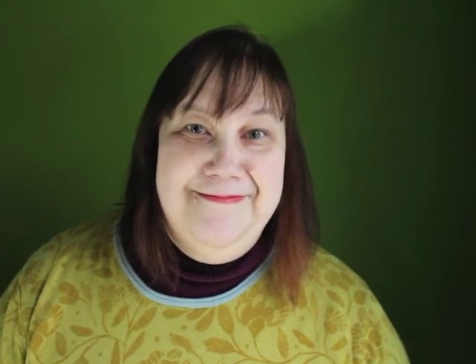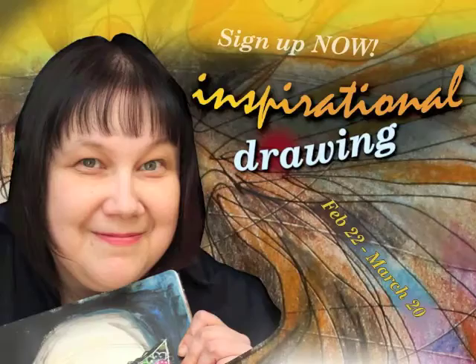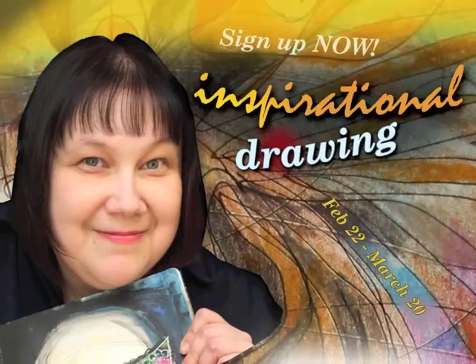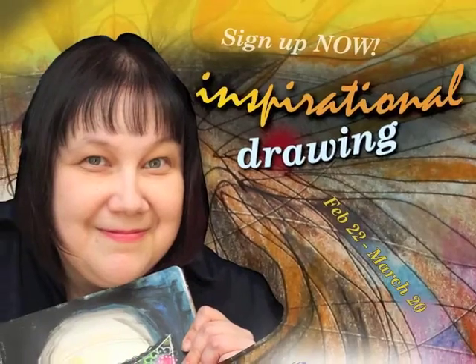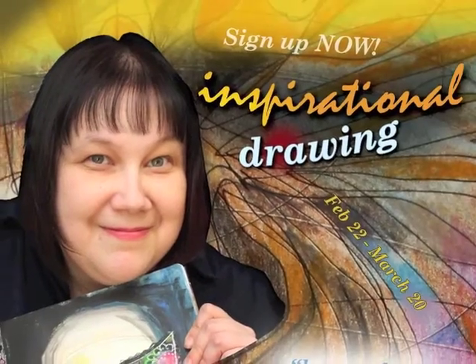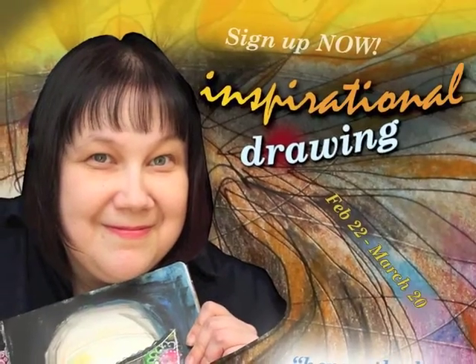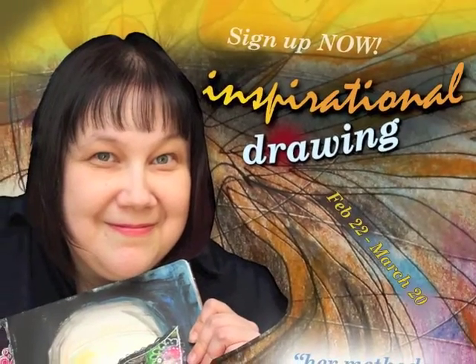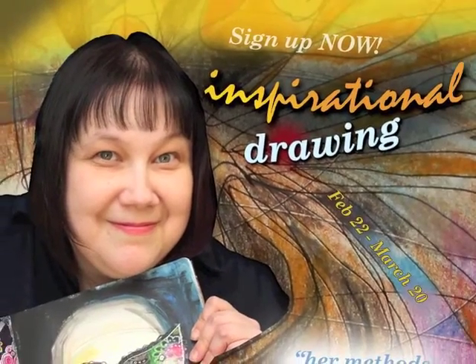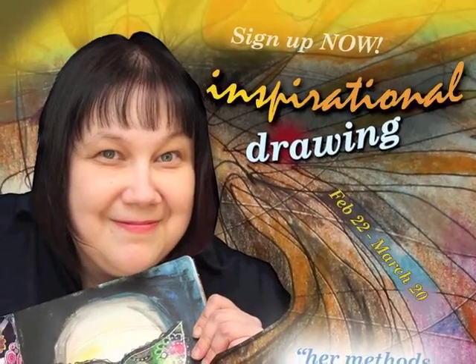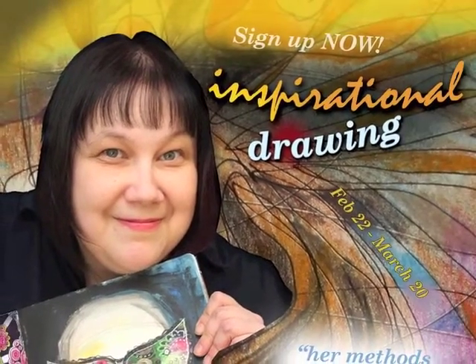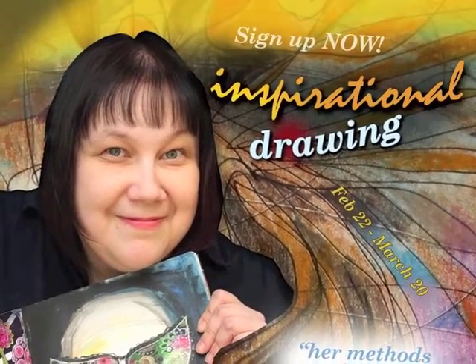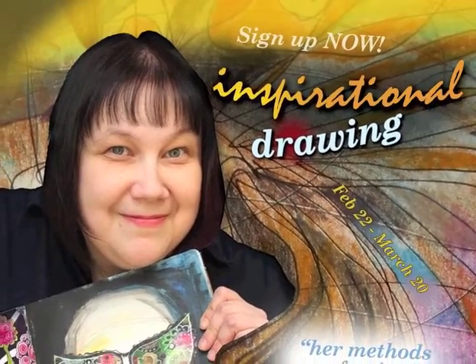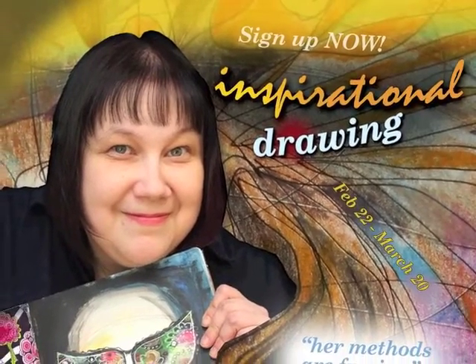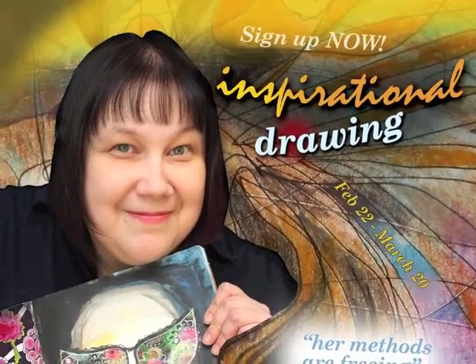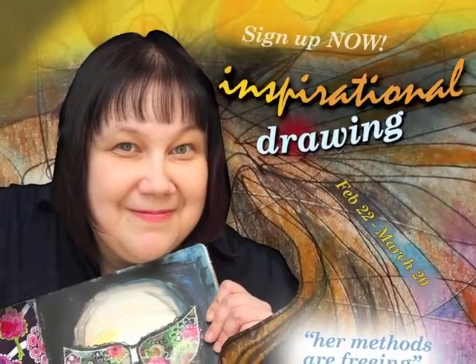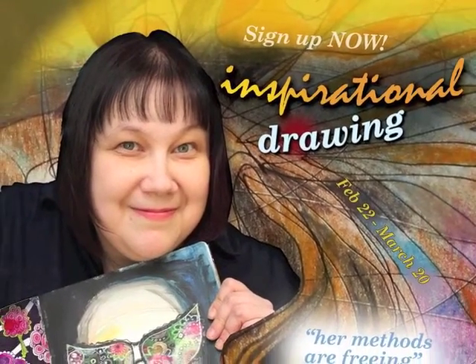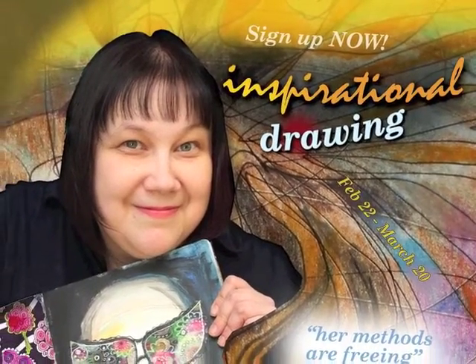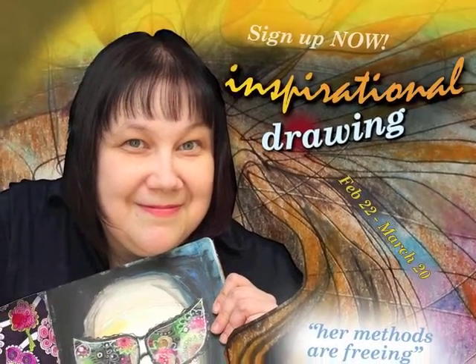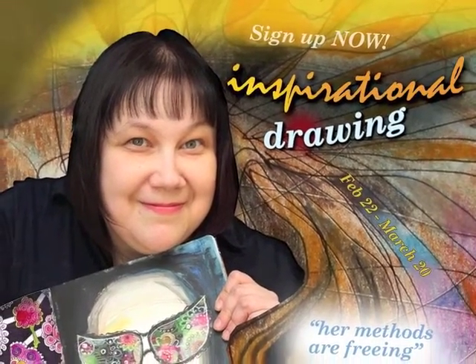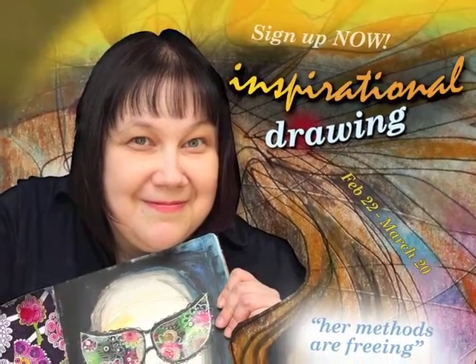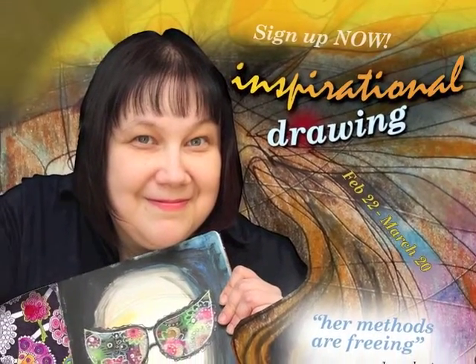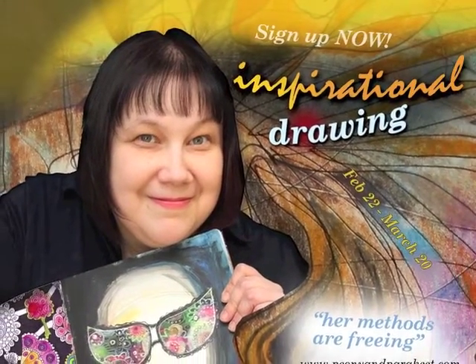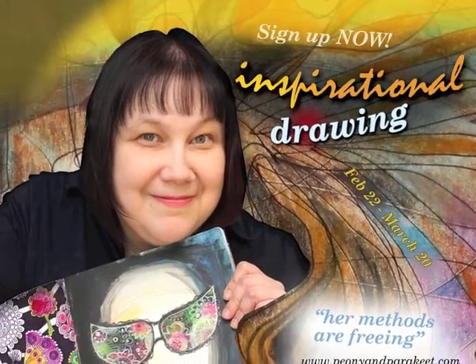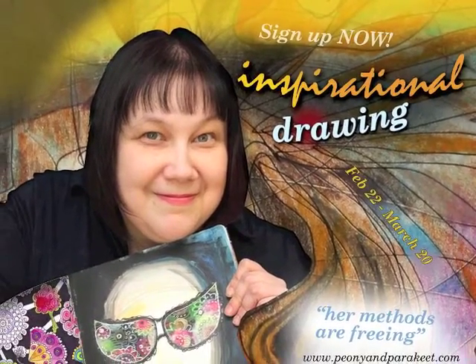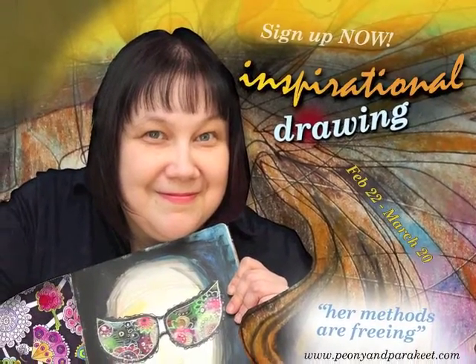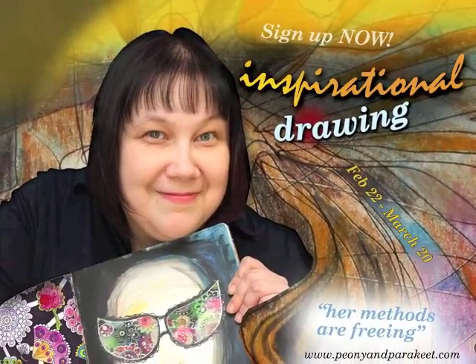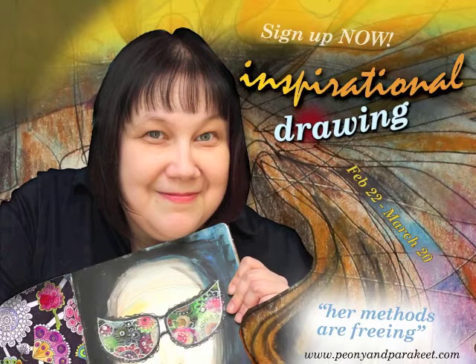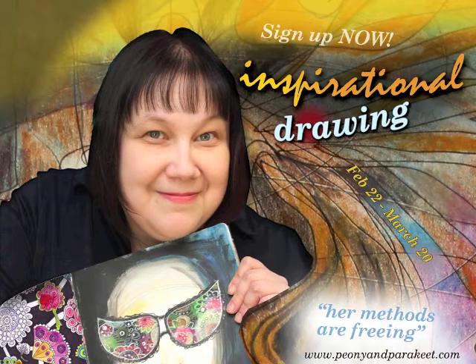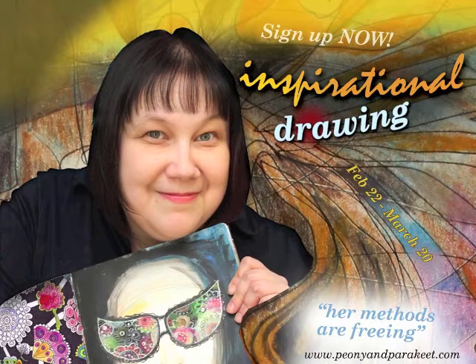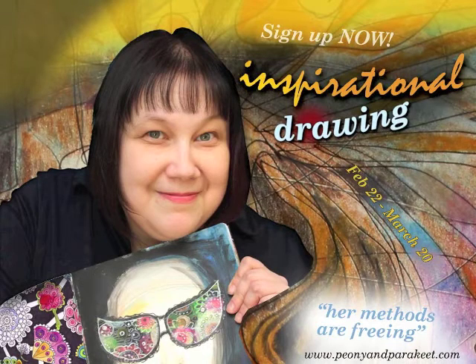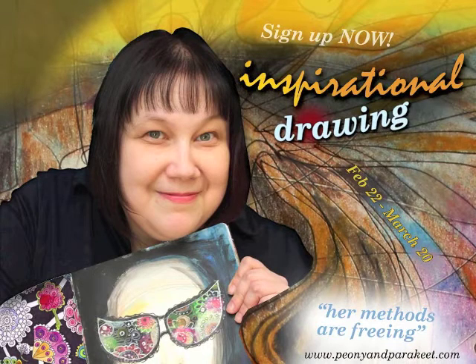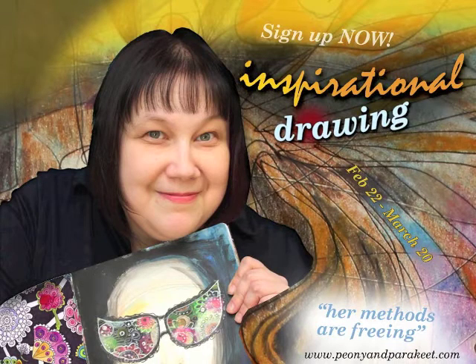So sign up for my online workshop, Inspirational Drawing. Reserve your spot now.